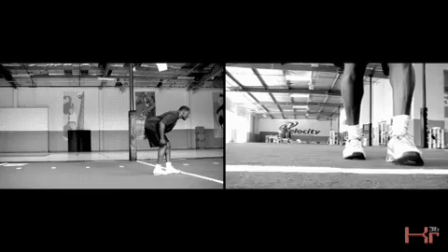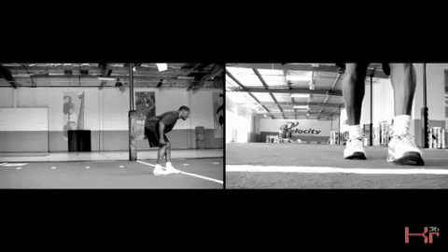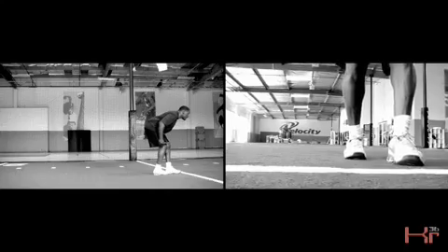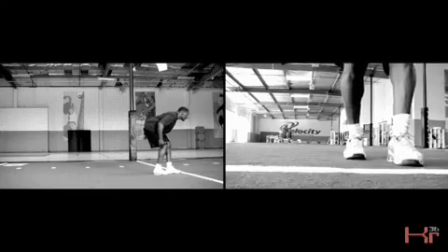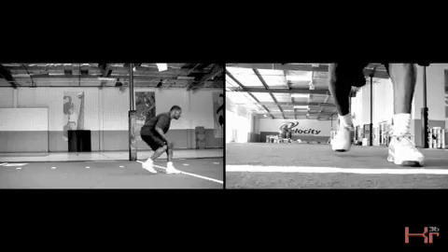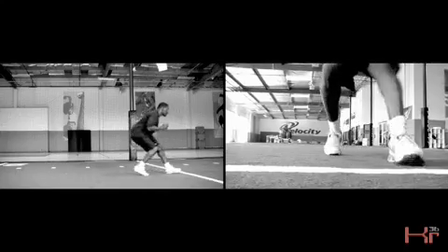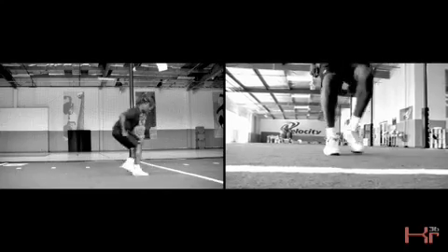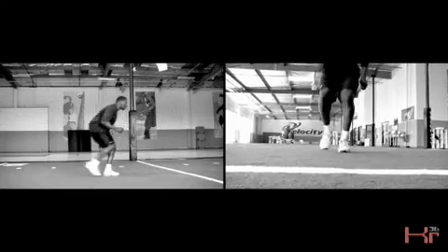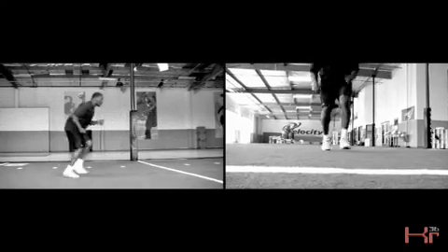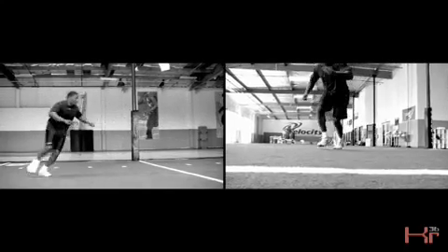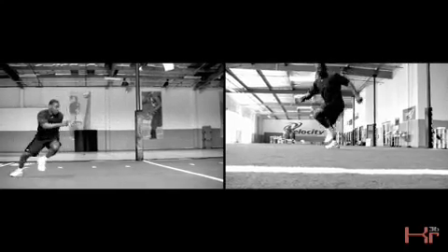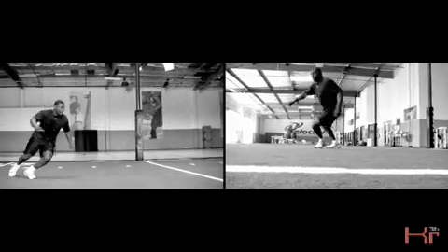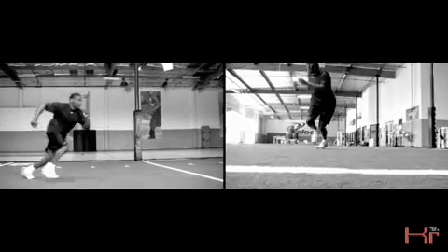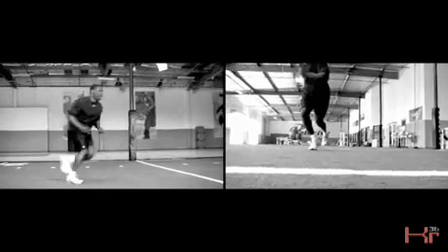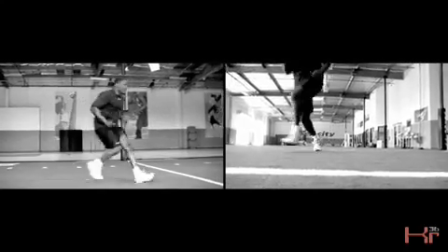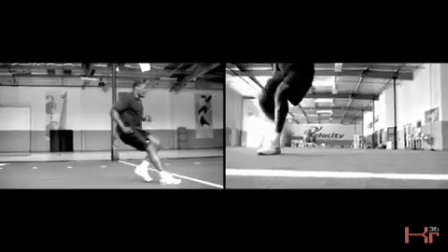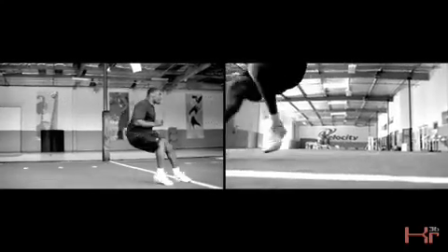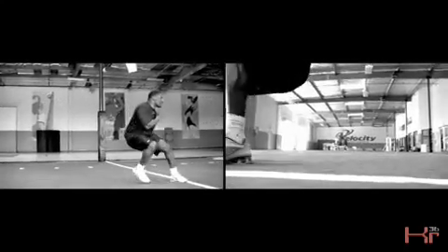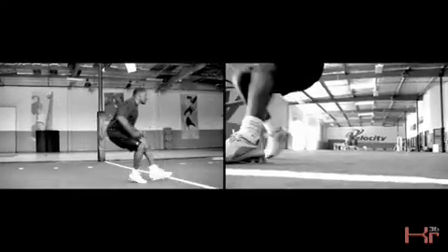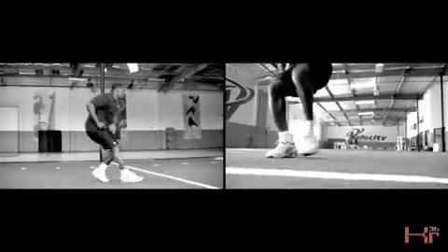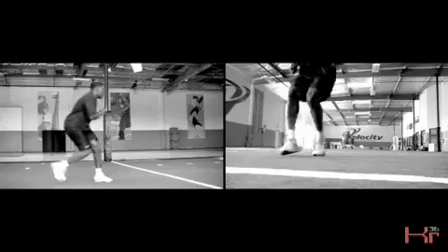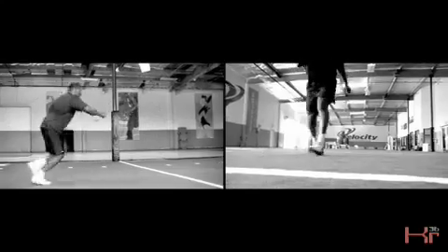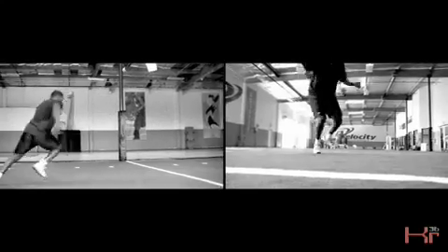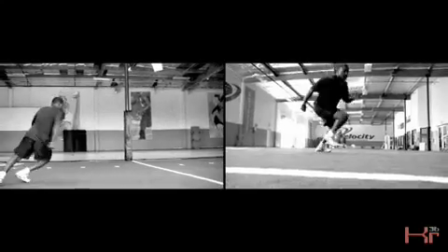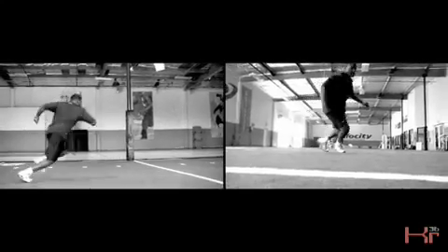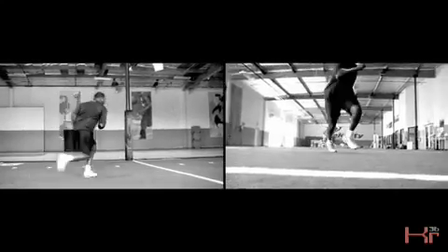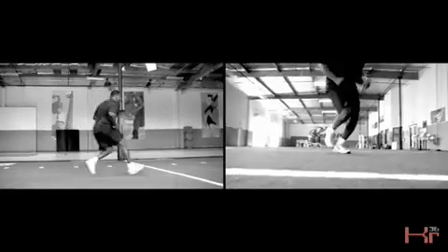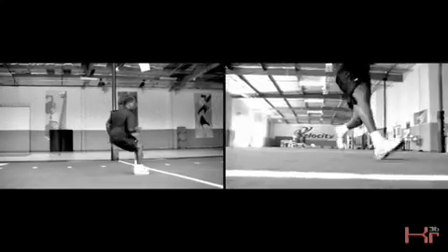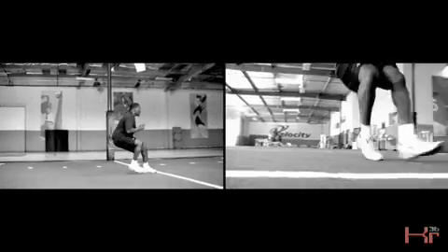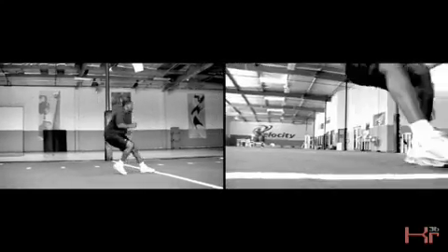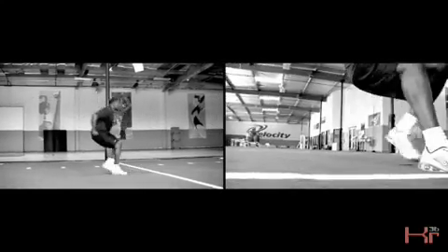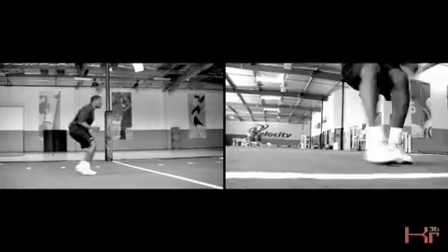You want to do the T-step repetitively — breaking to your right, then back pedal, breaking to your left.